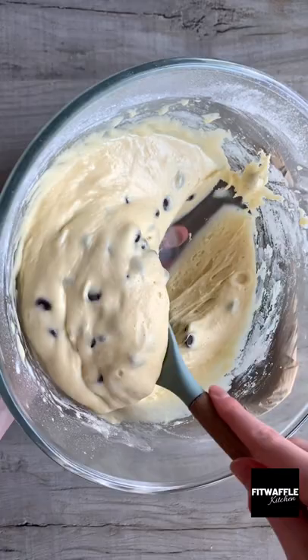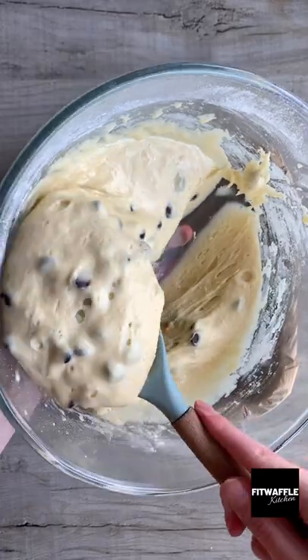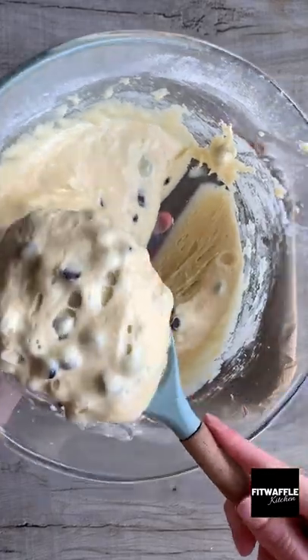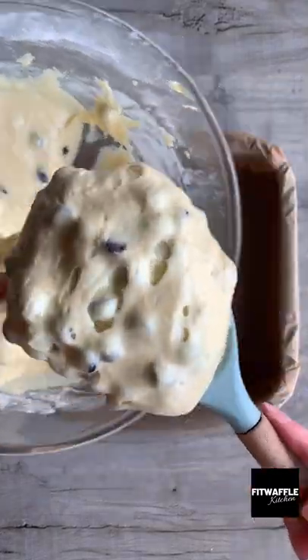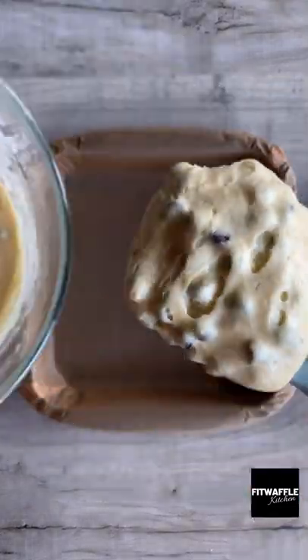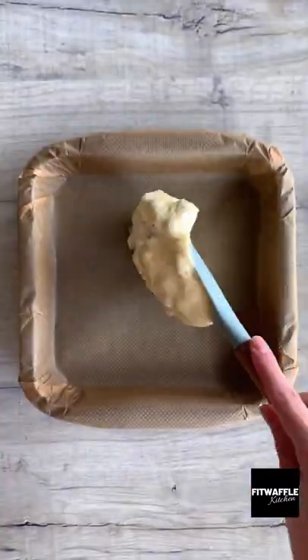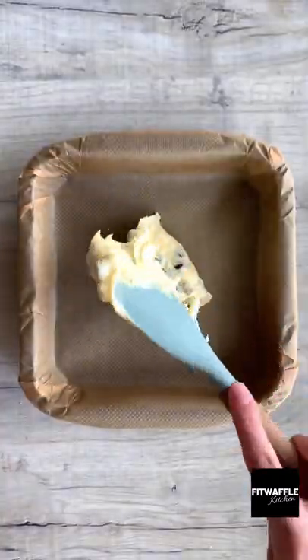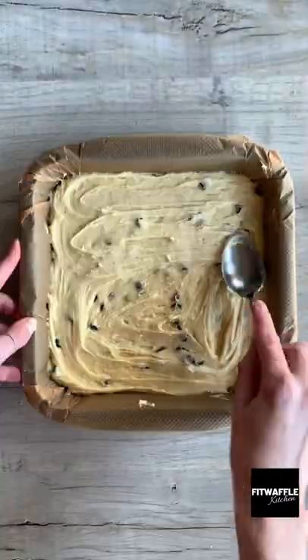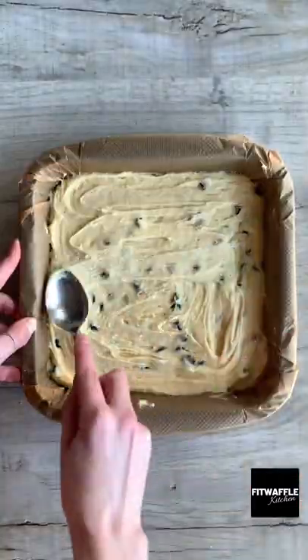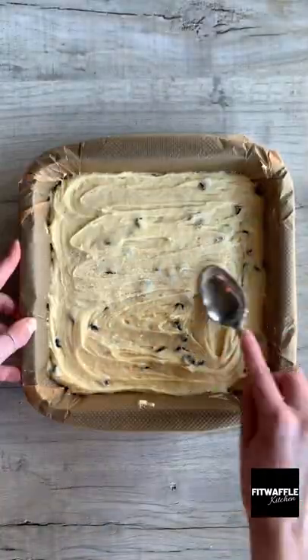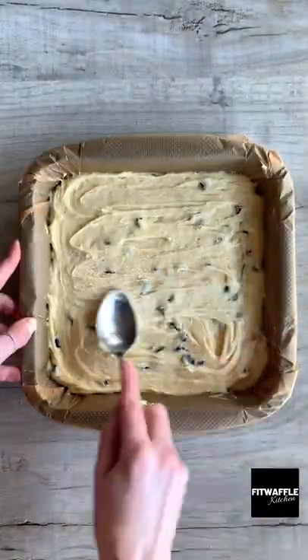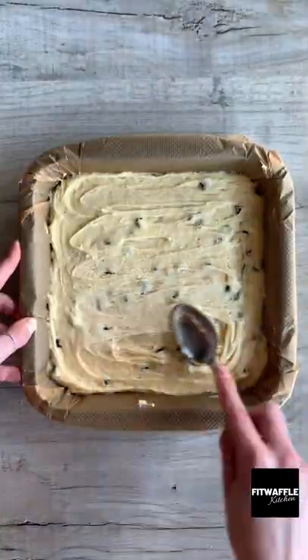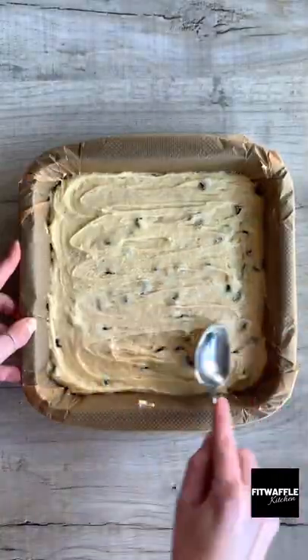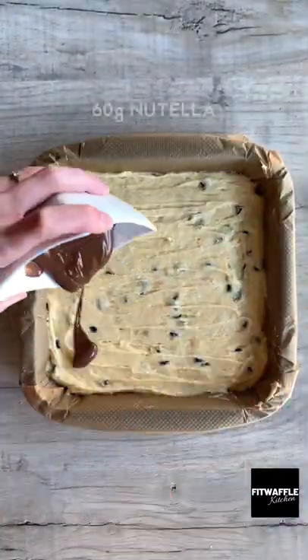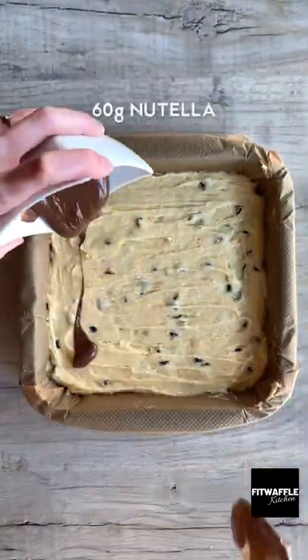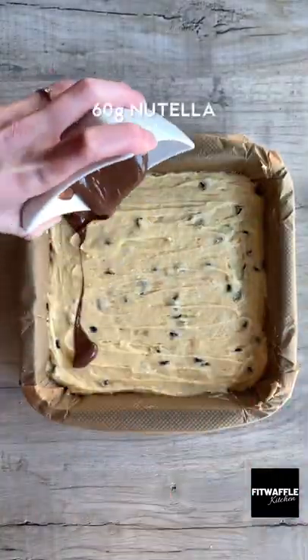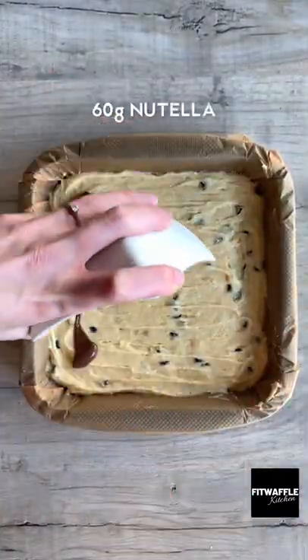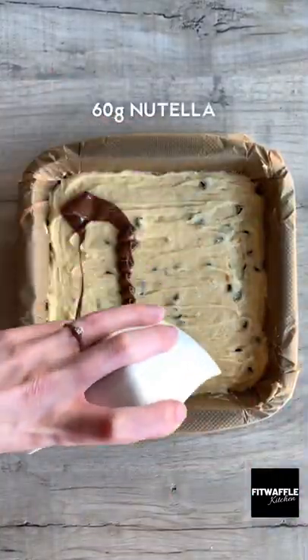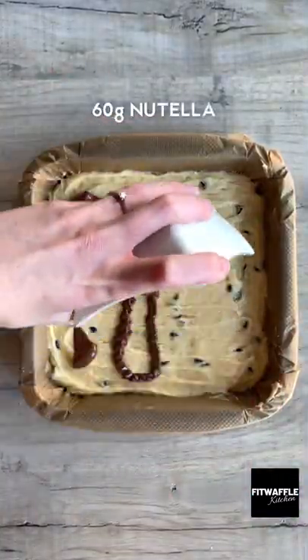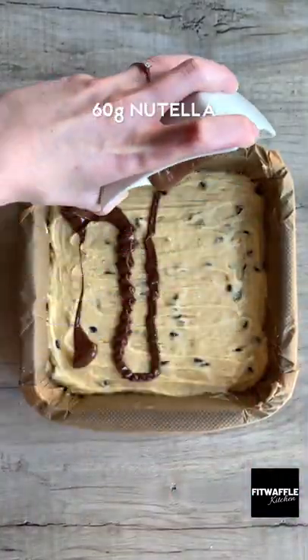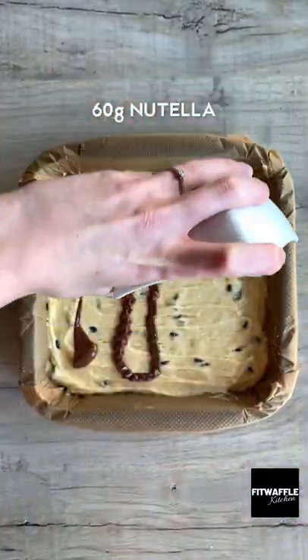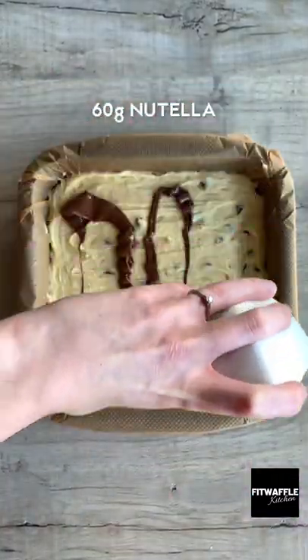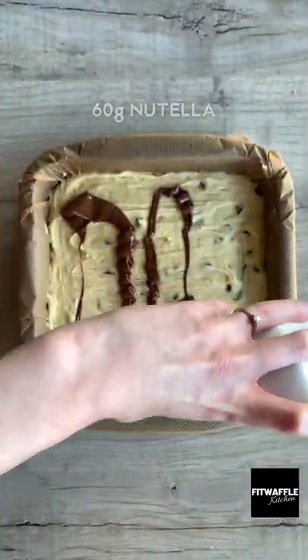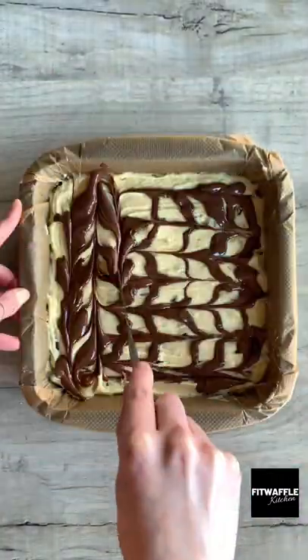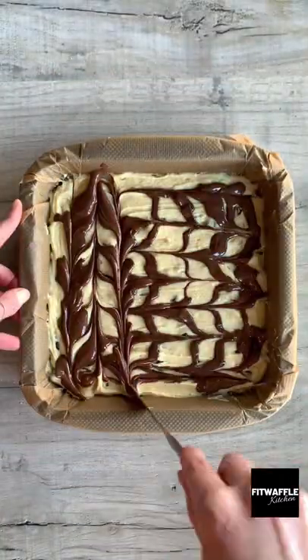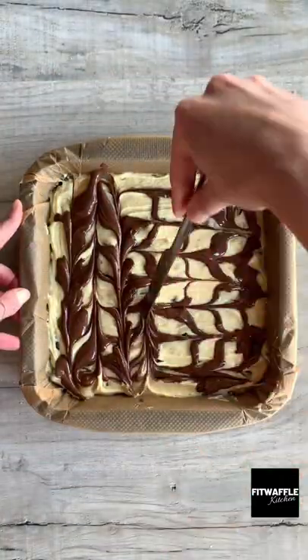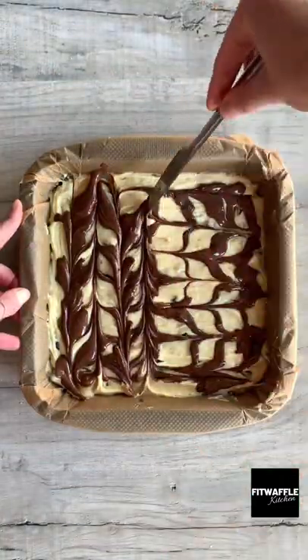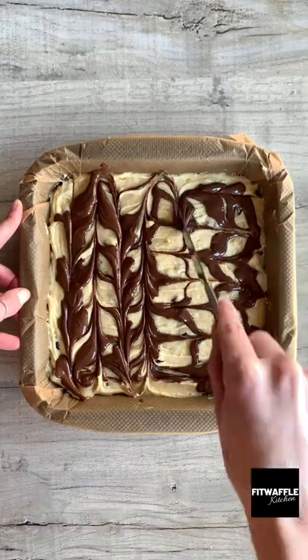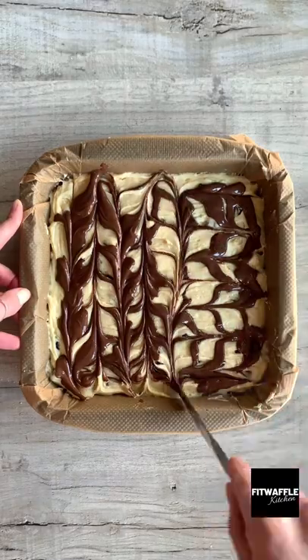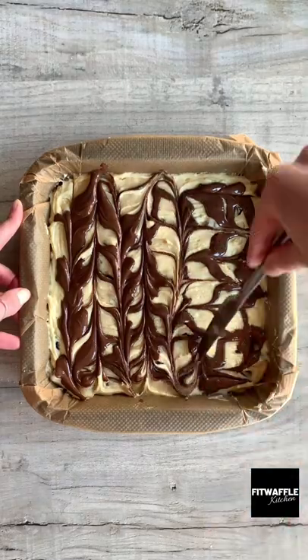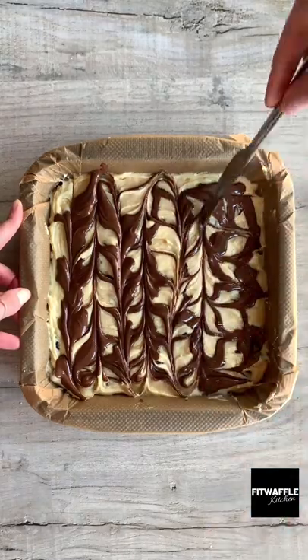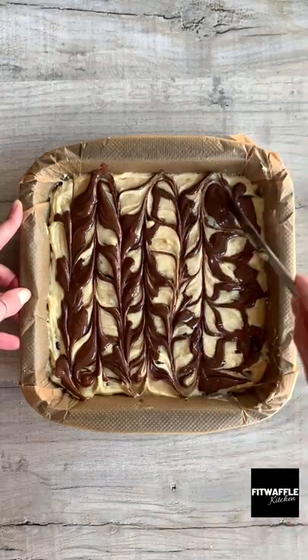Scoop the mix into your baking tray and smooth it out, then drizzle over melted Nutella and swirl it through with a knife to make a pretty pattern.